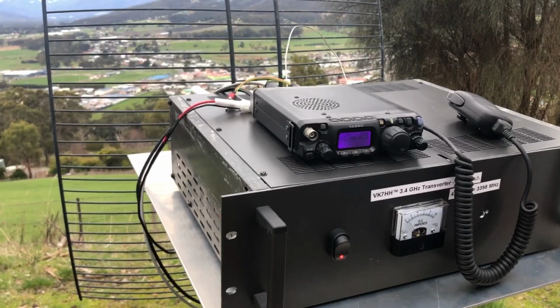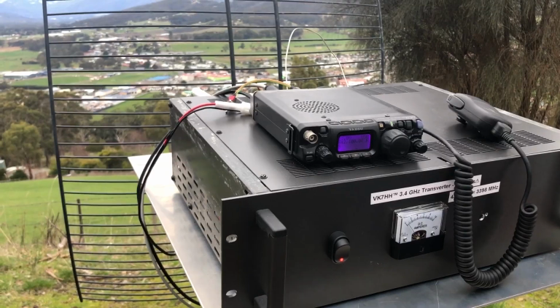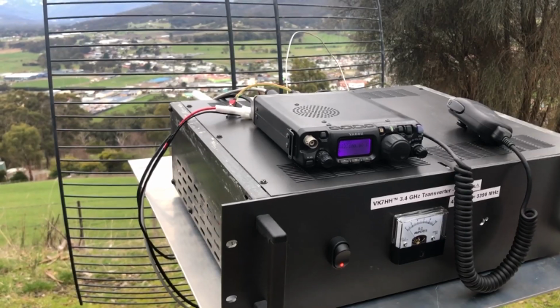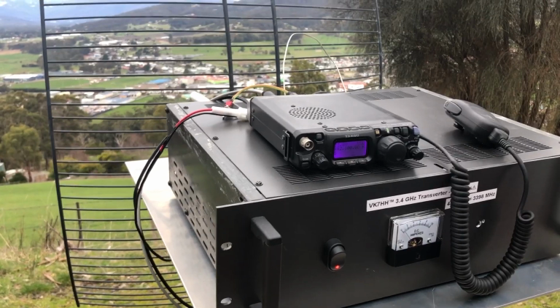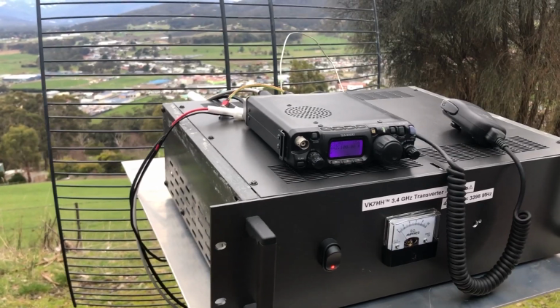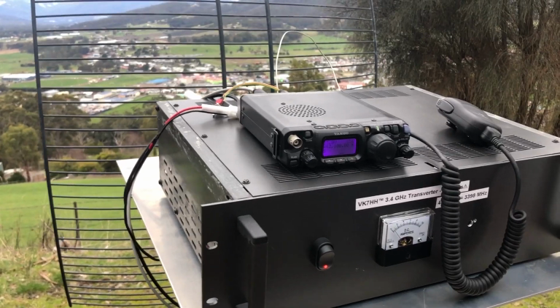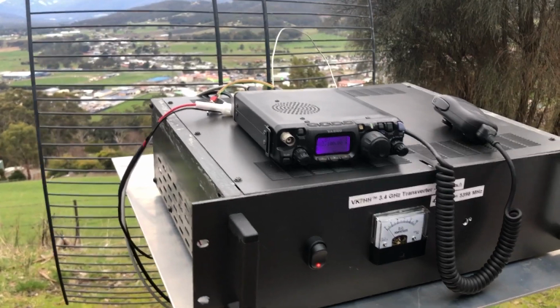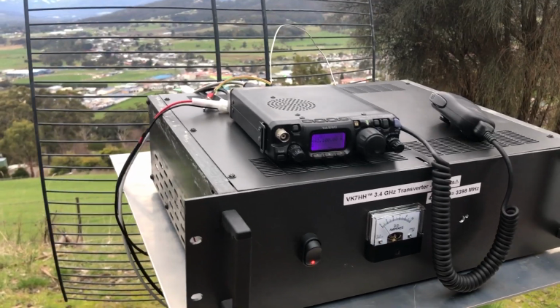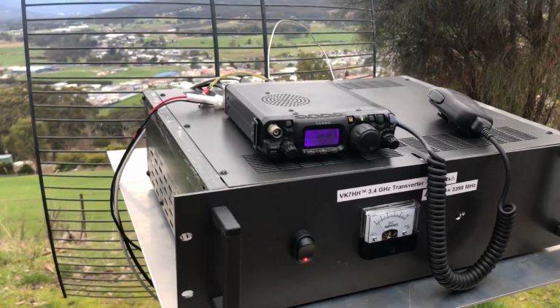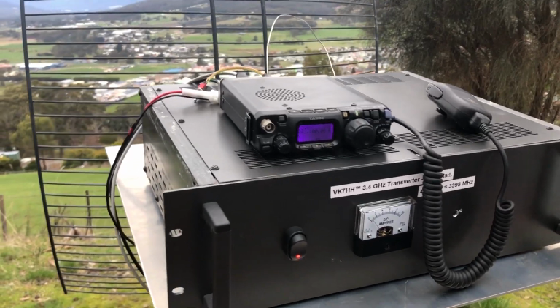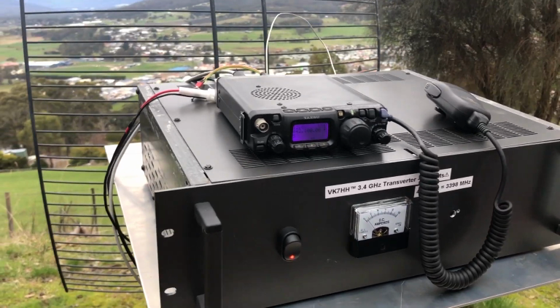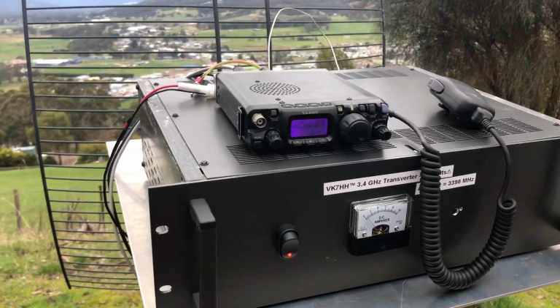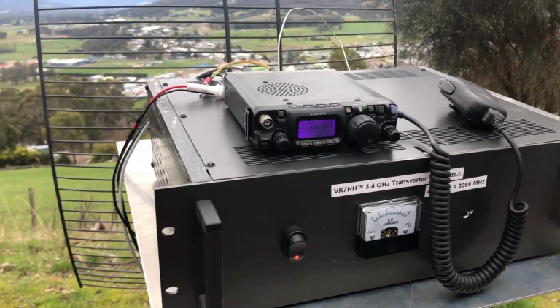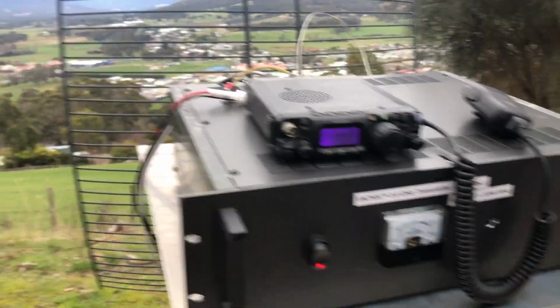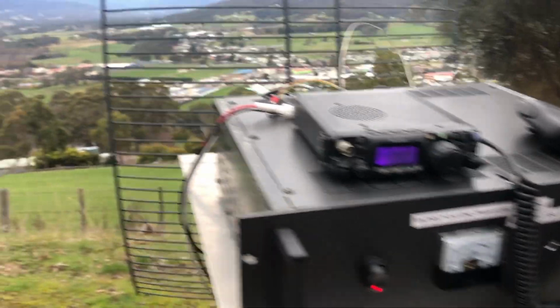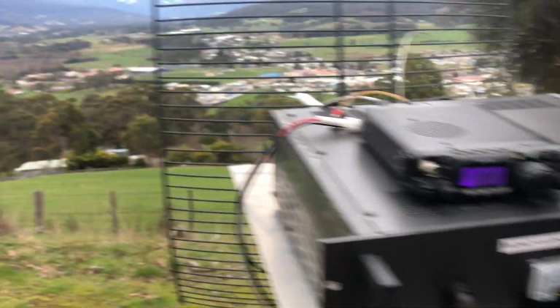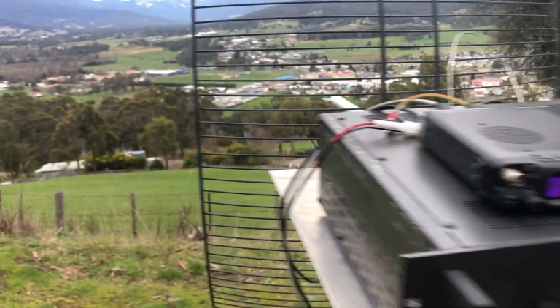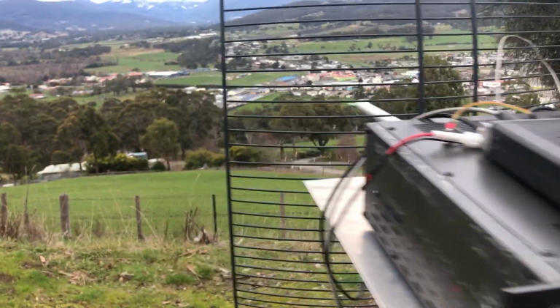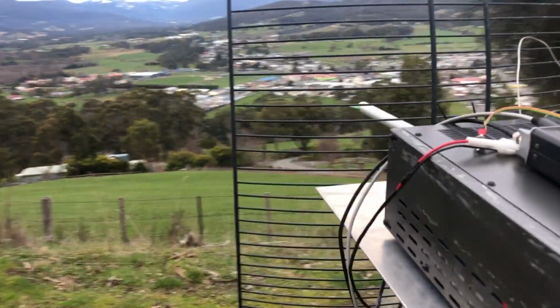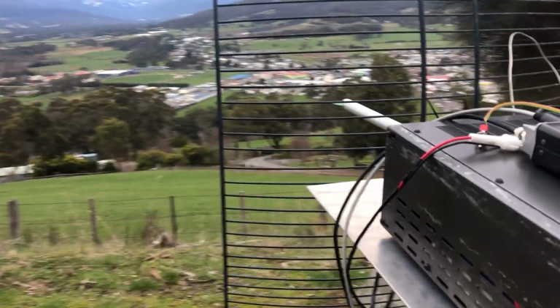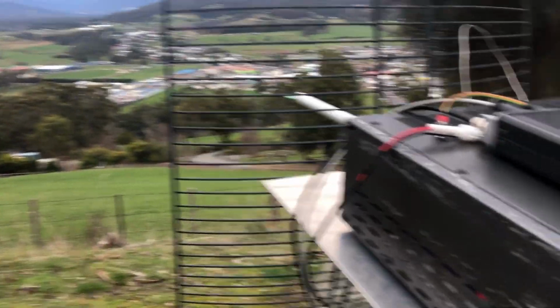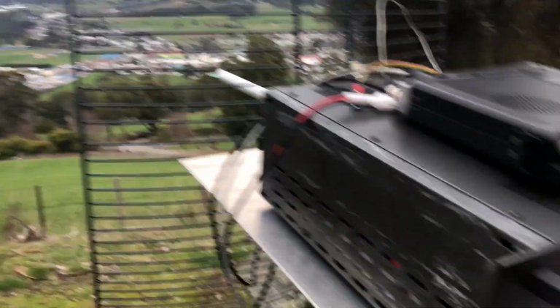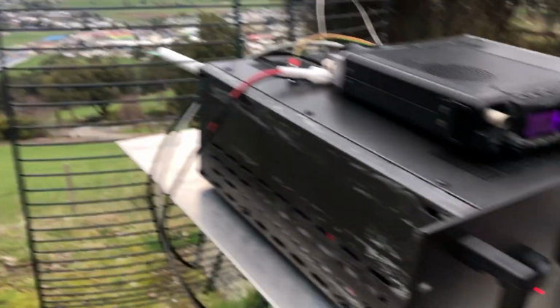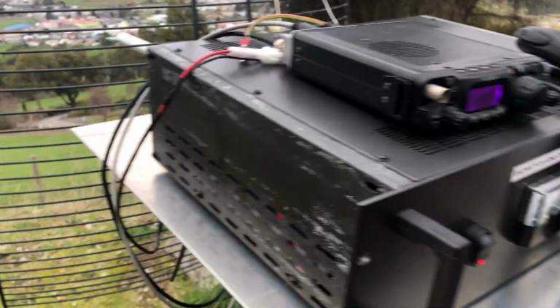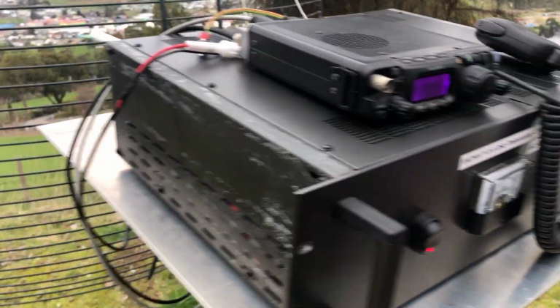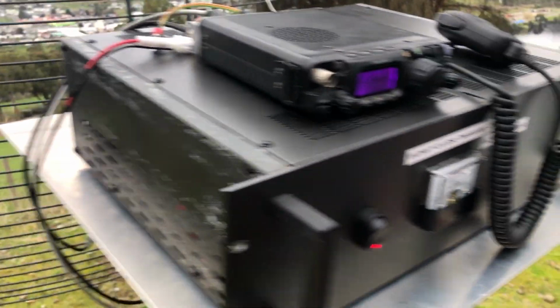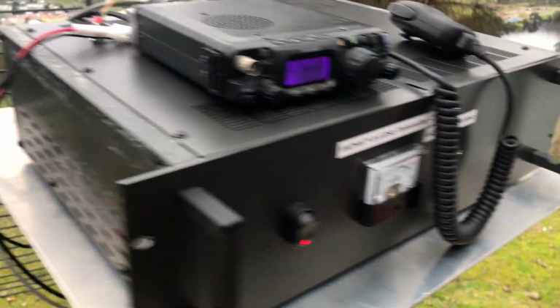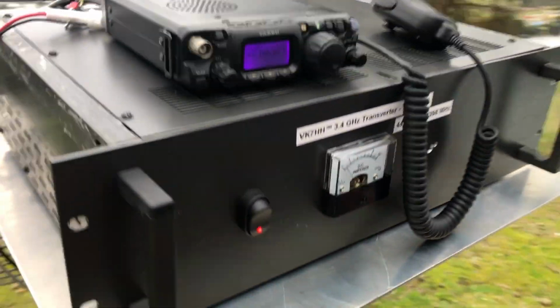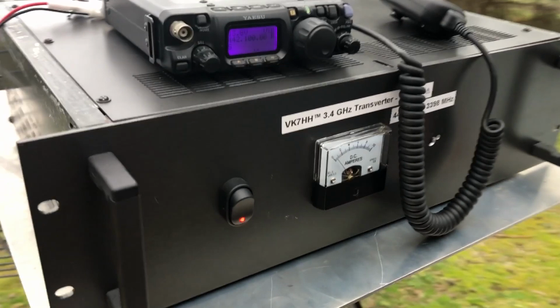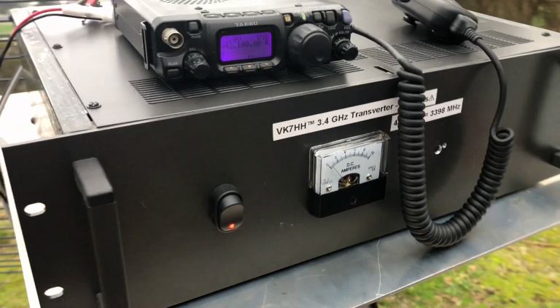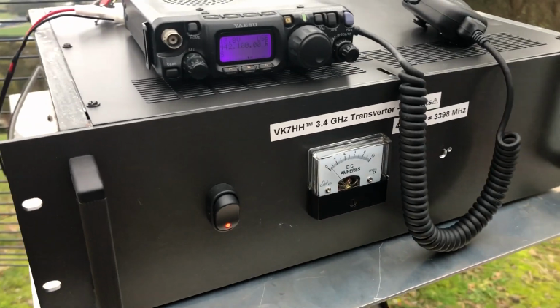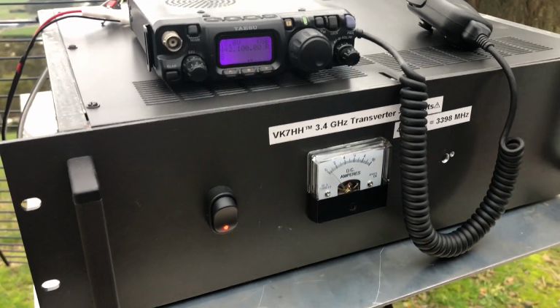Hi again guys, Hayden VK7HH here for Ham Radio DX, testing the 3.4 GHz transverter again.